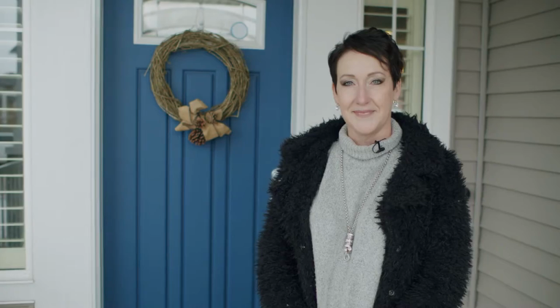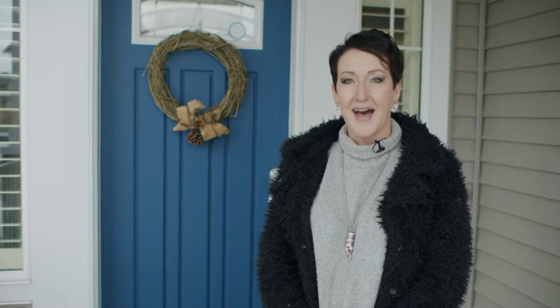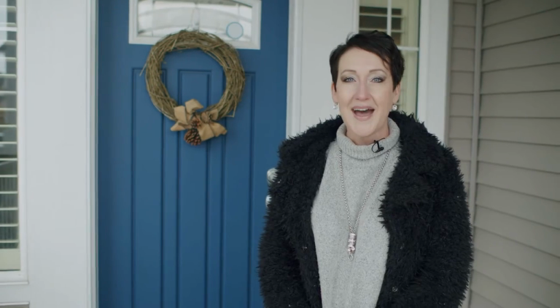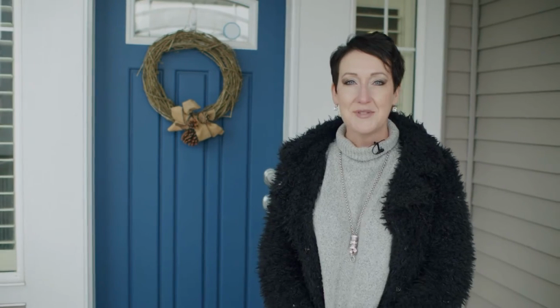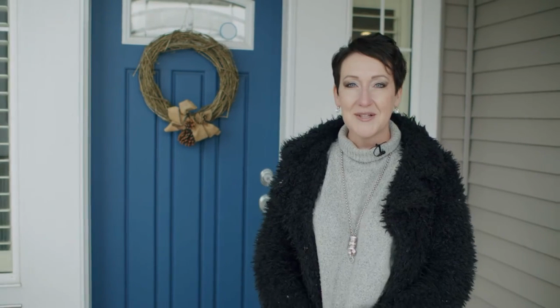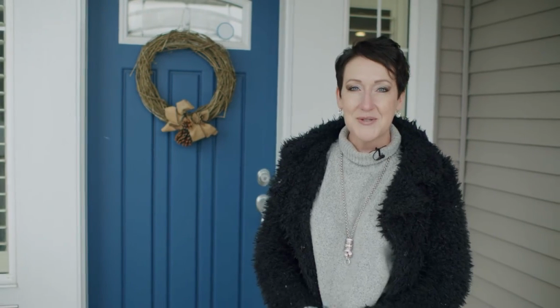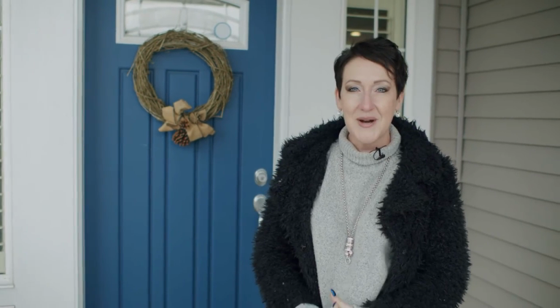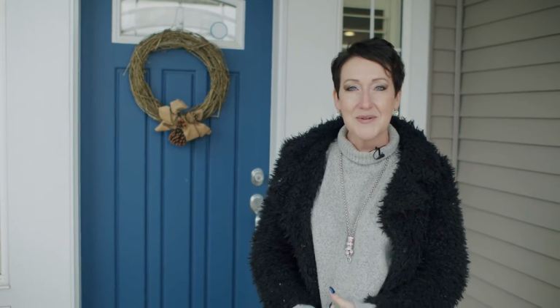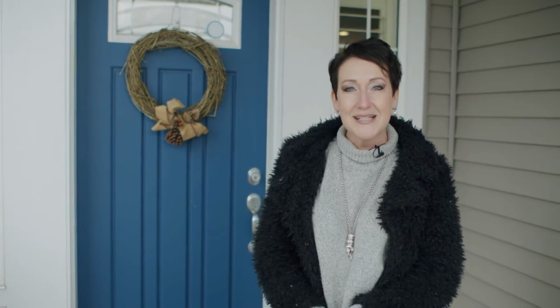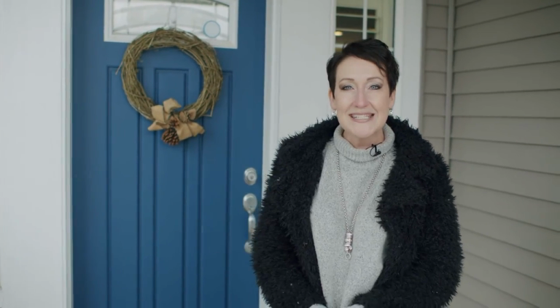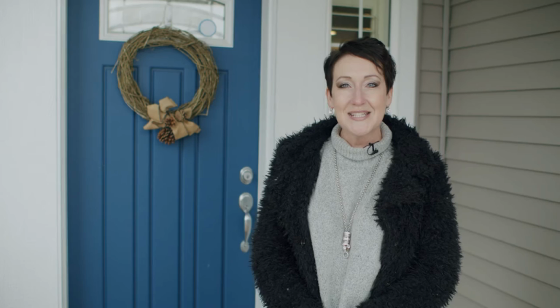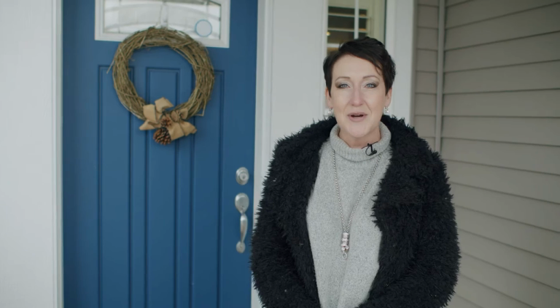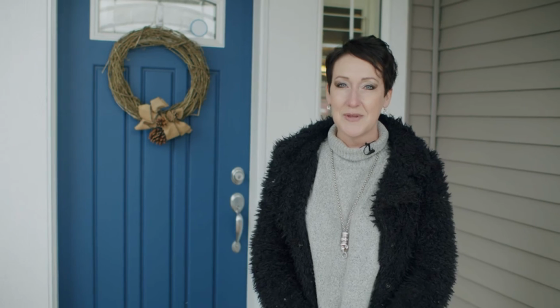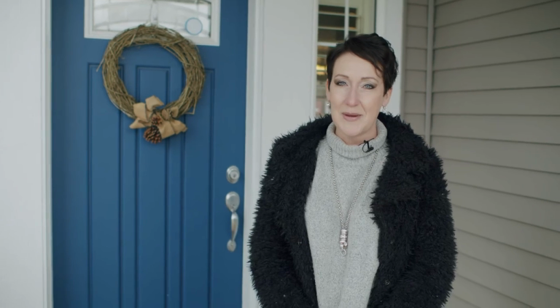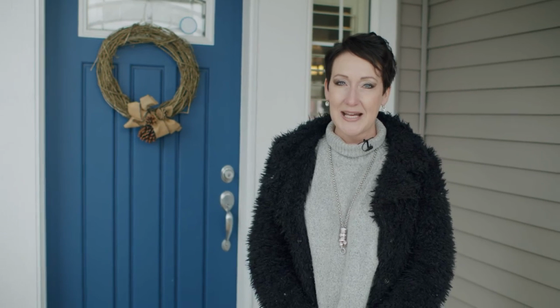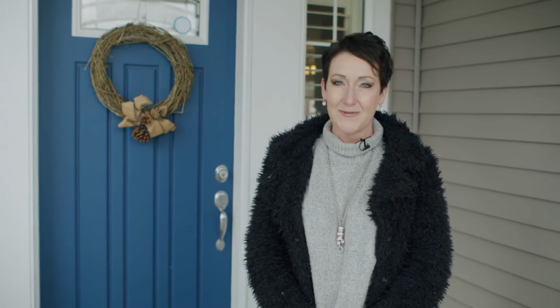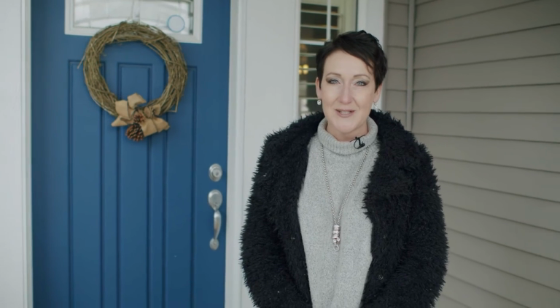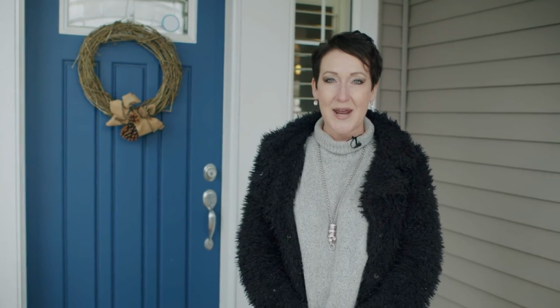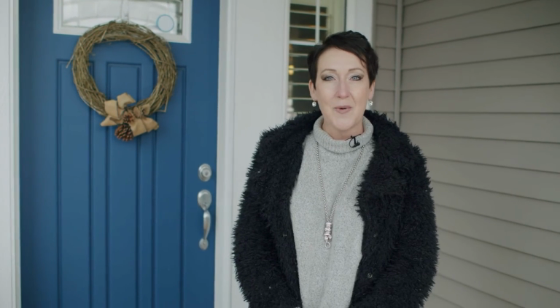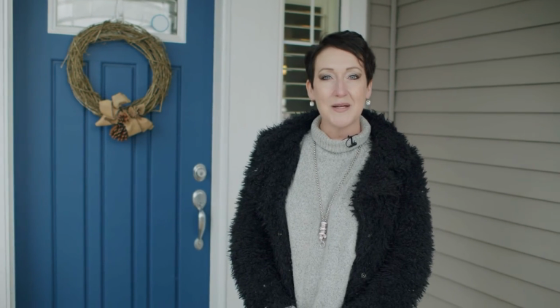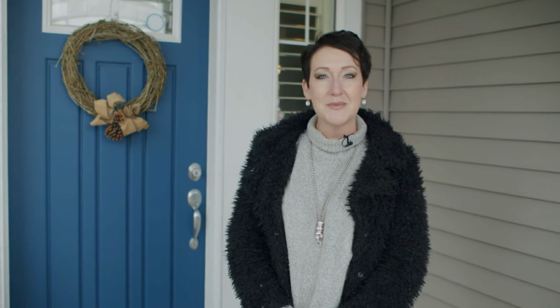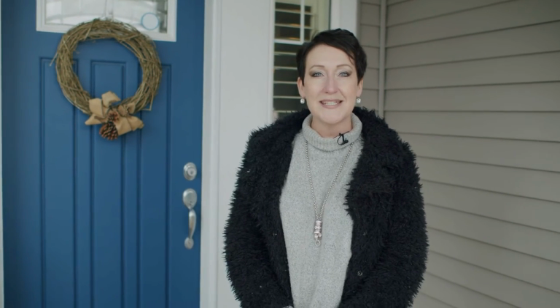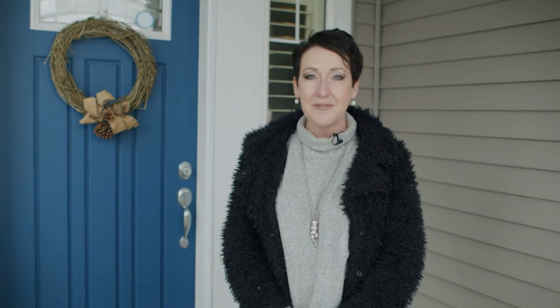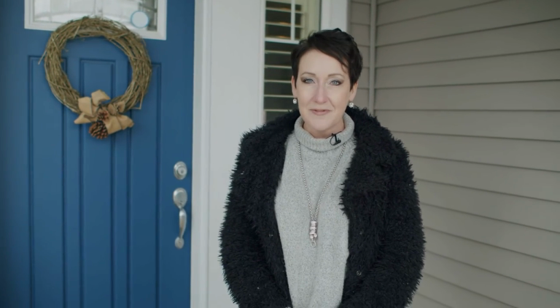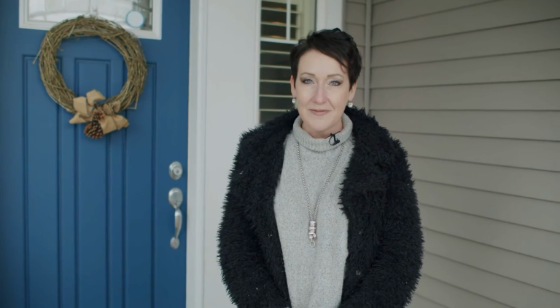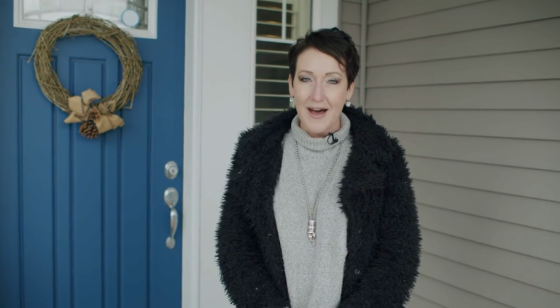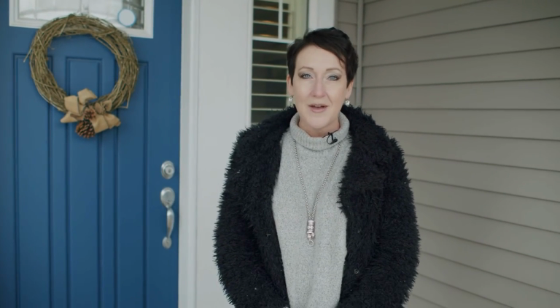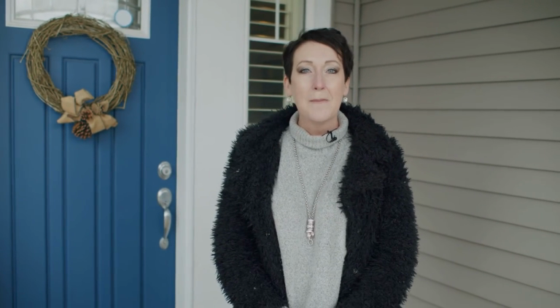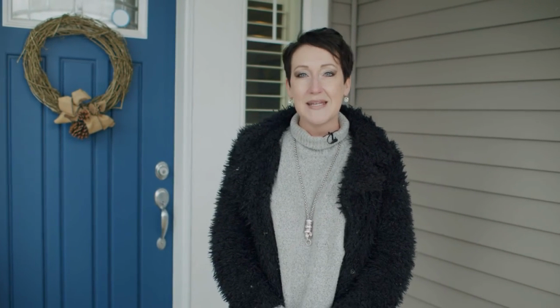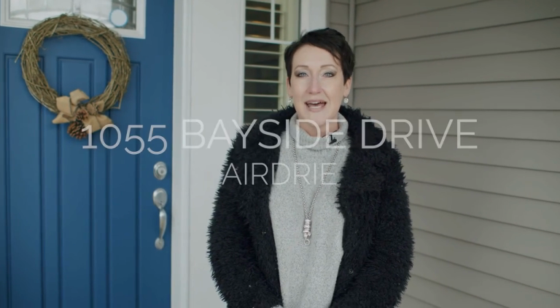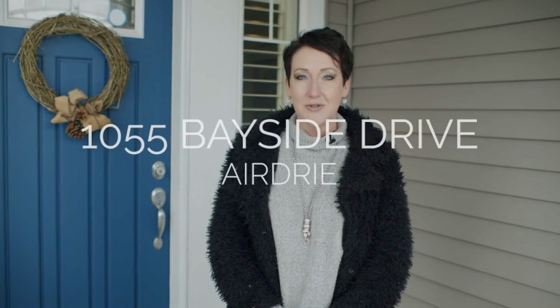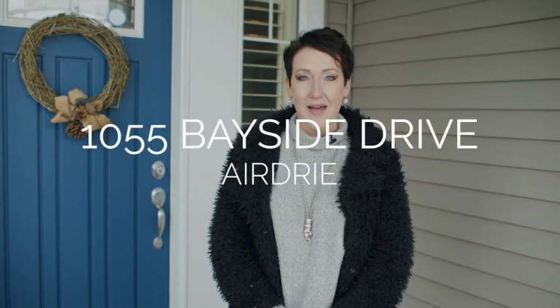Hi, I'm Shiloh Story, the real estate story with RE-MAX First, and welcome to 1055 Bayside Drive.